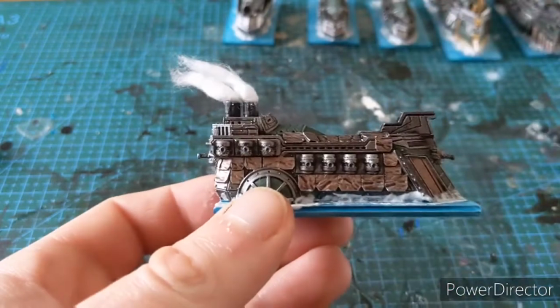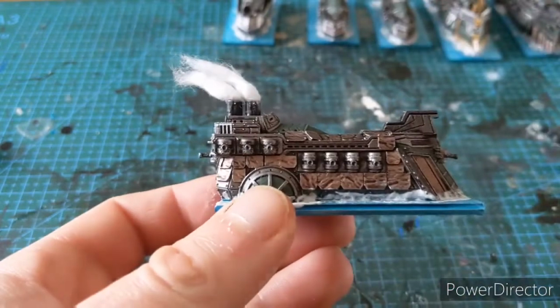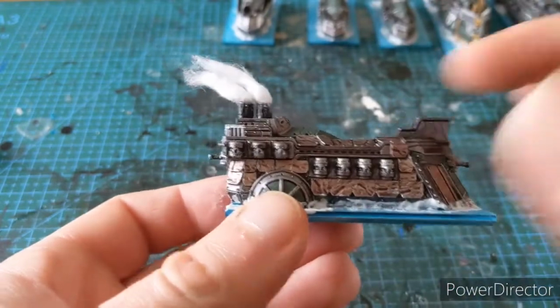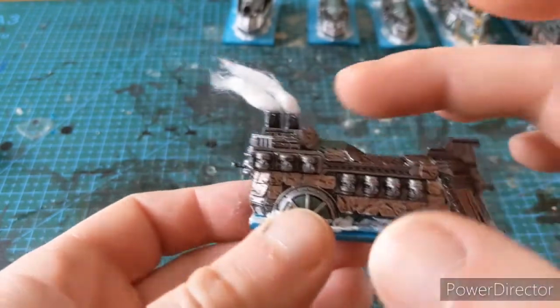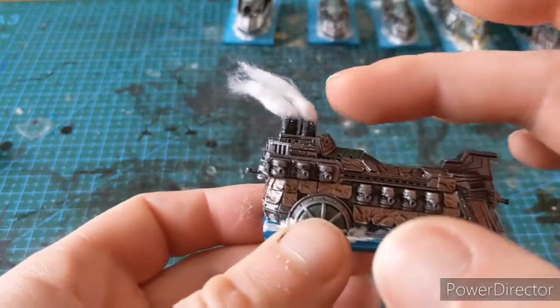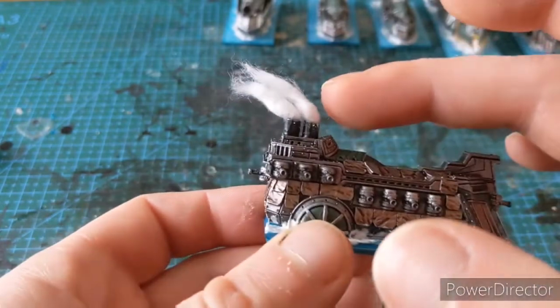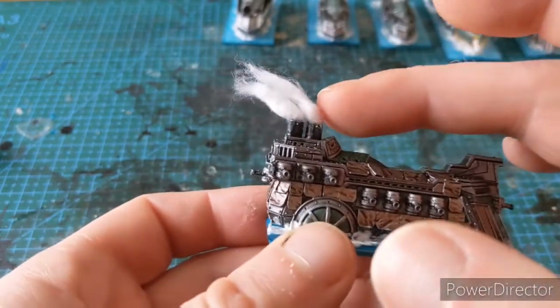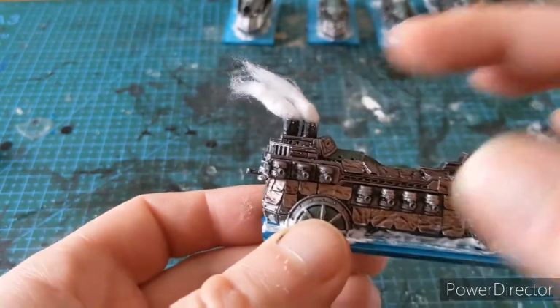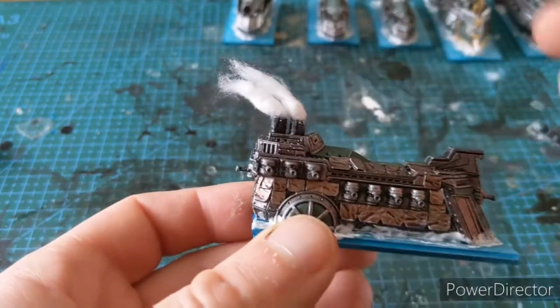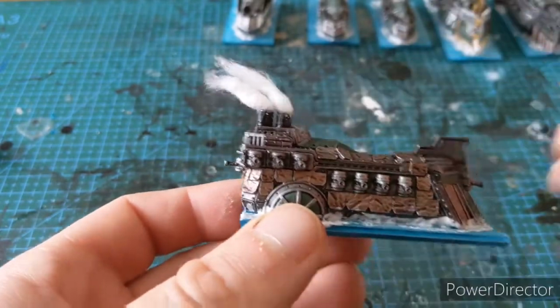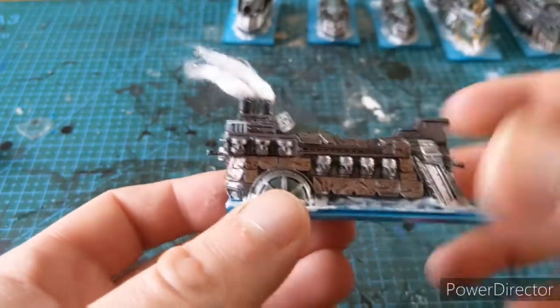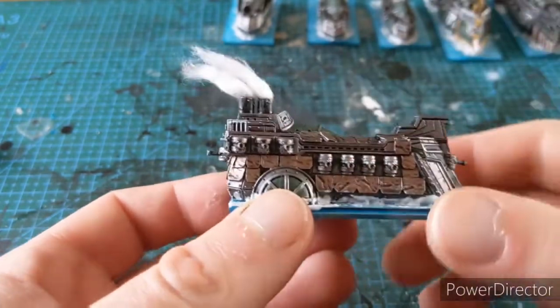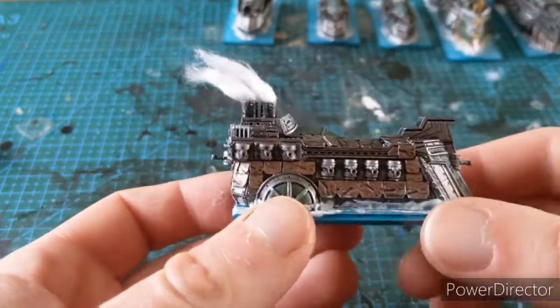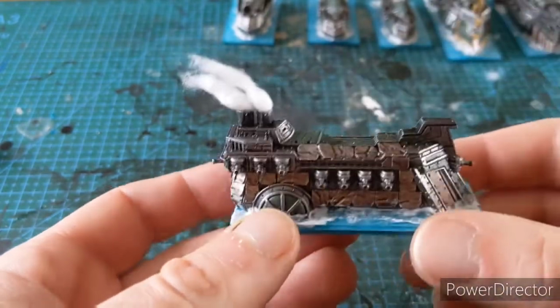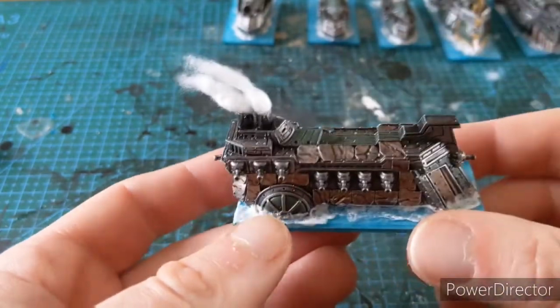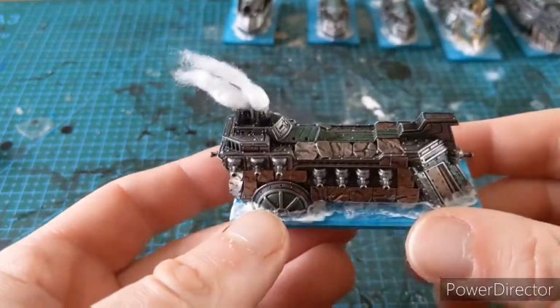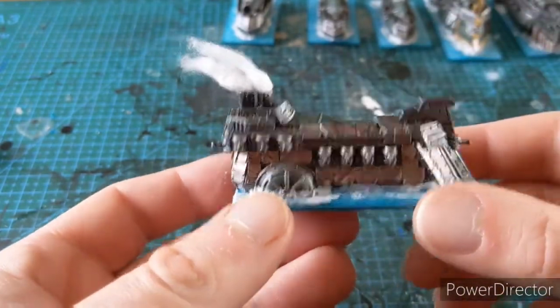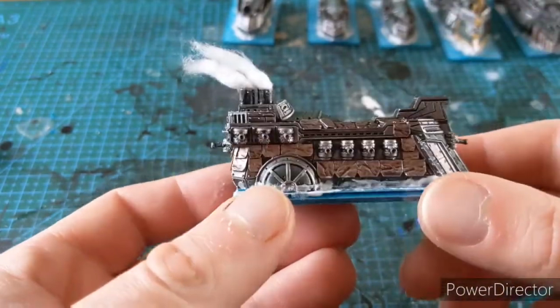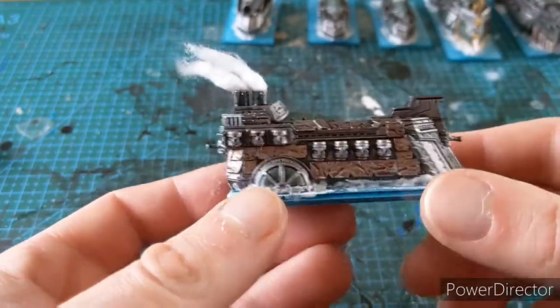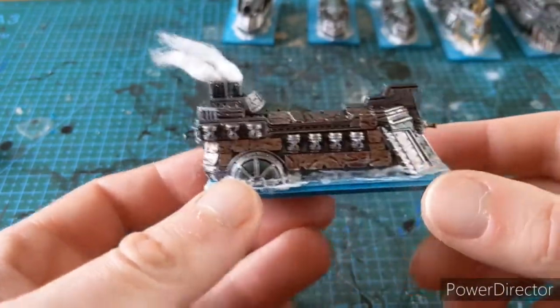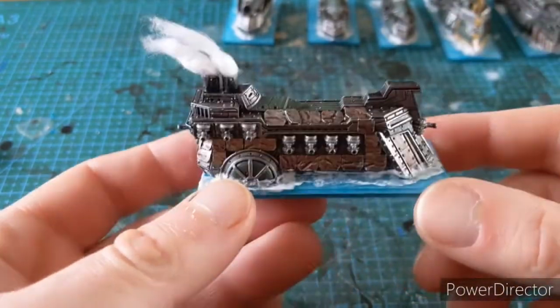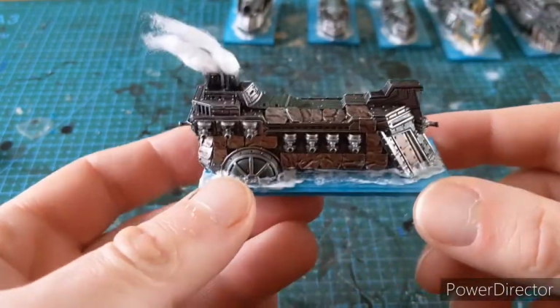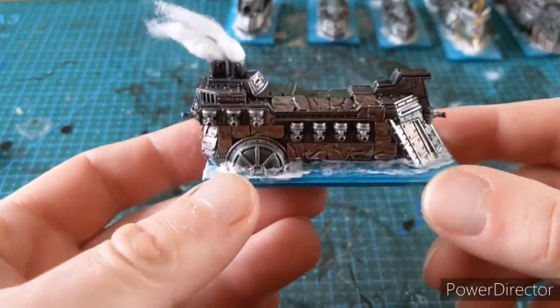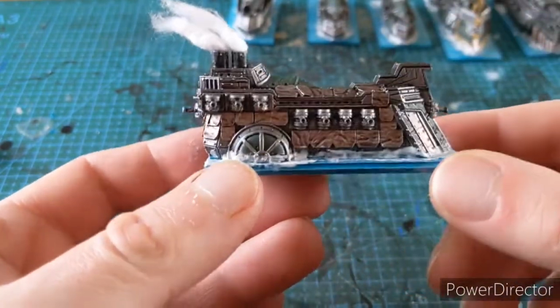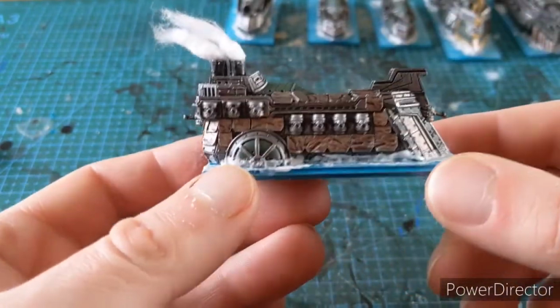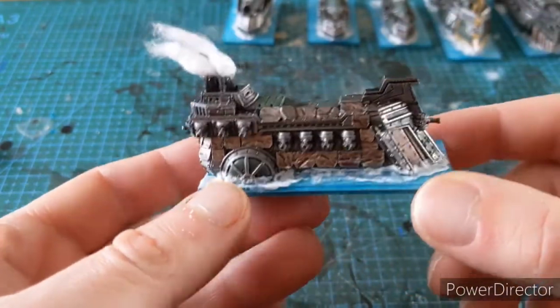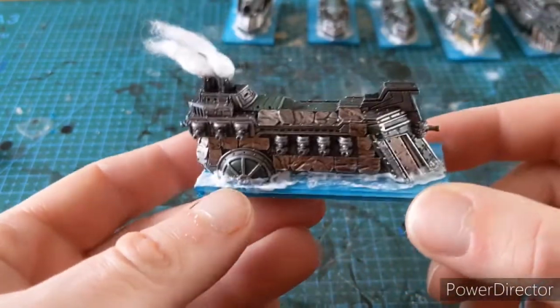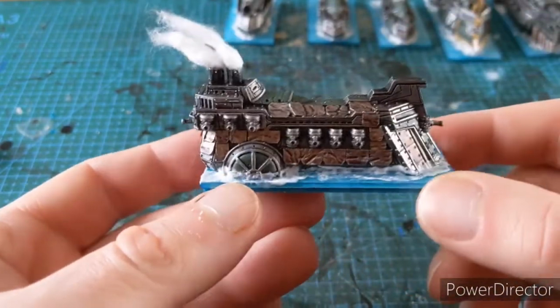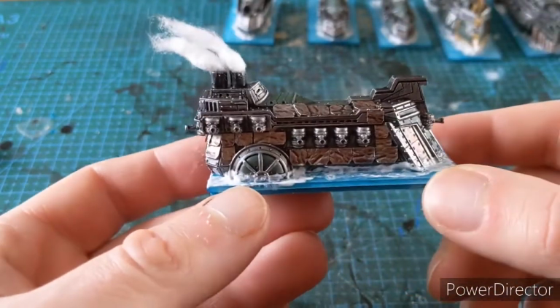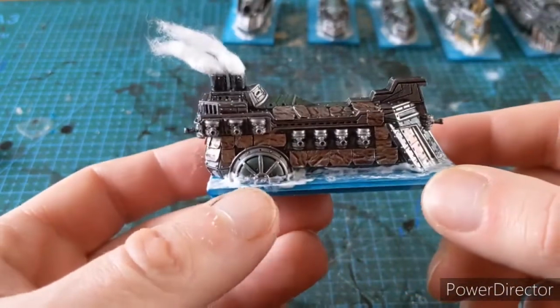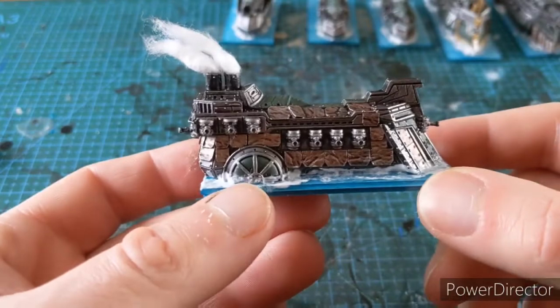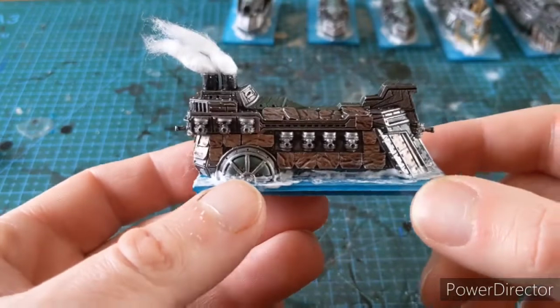You can sort of angle them around. When that's fully dry we're going to do some quick effects with some black paint, and then we're done.